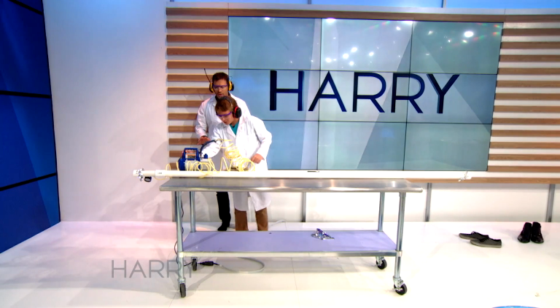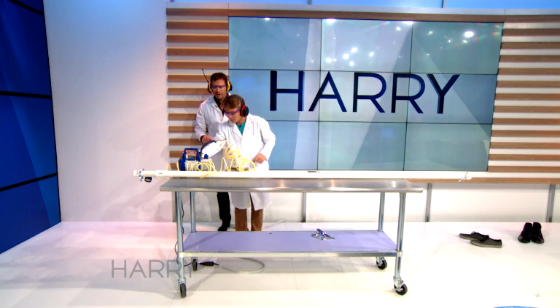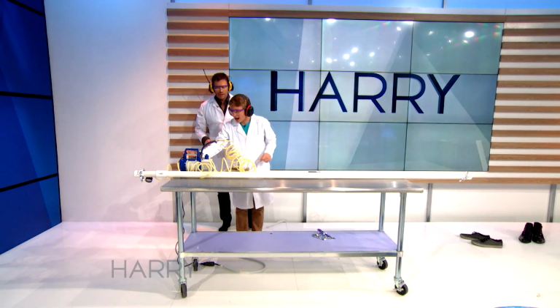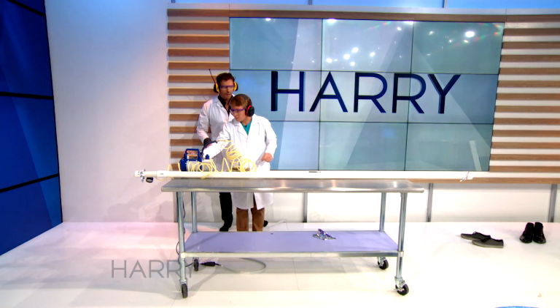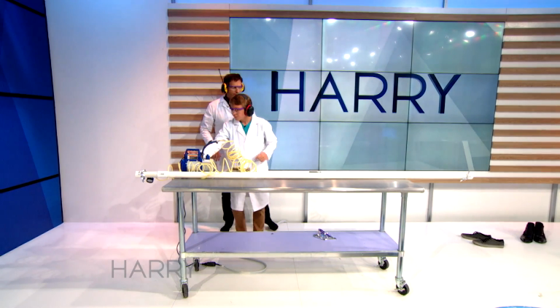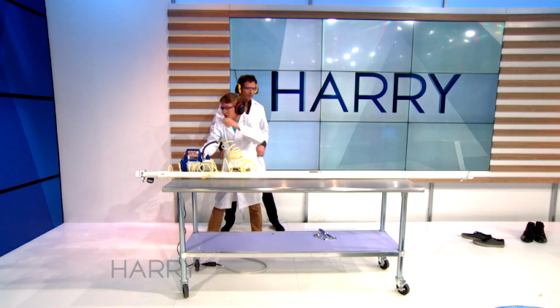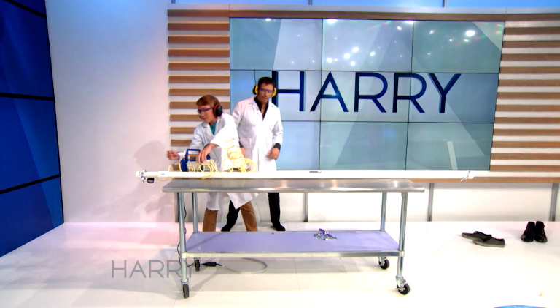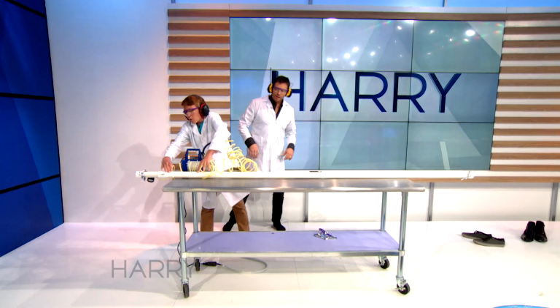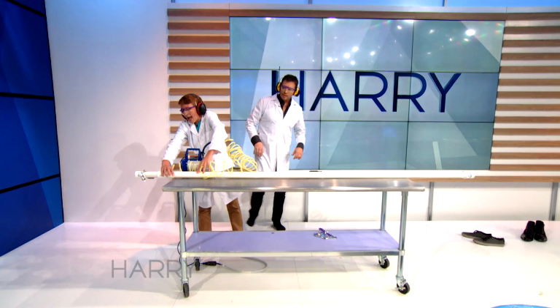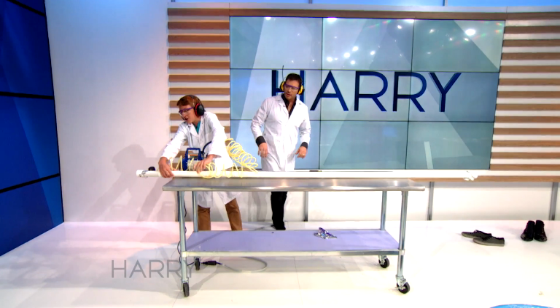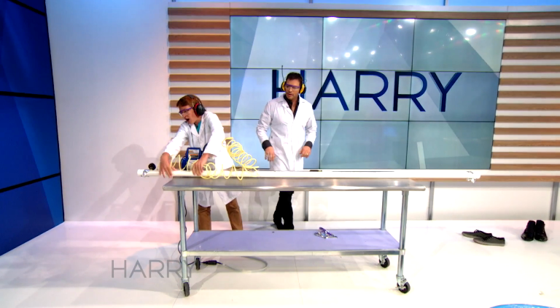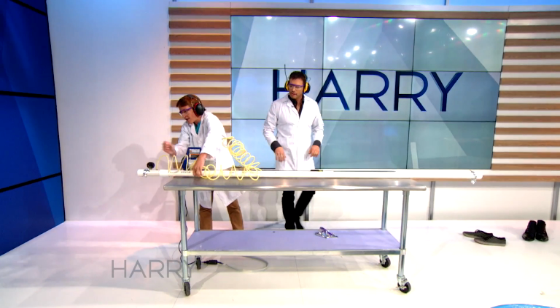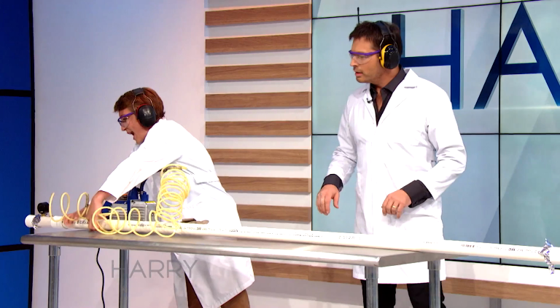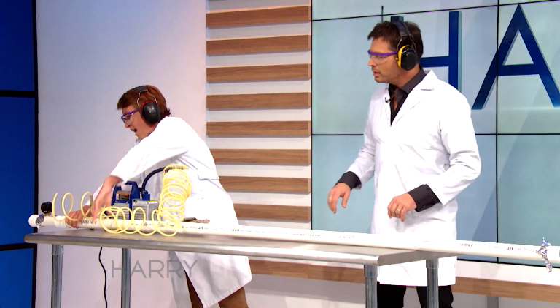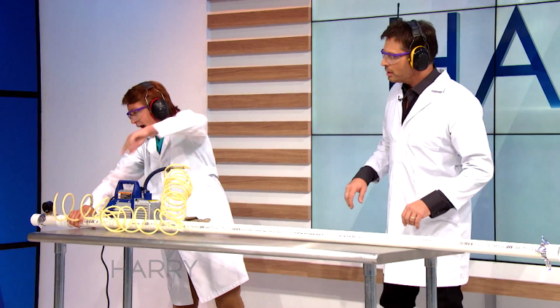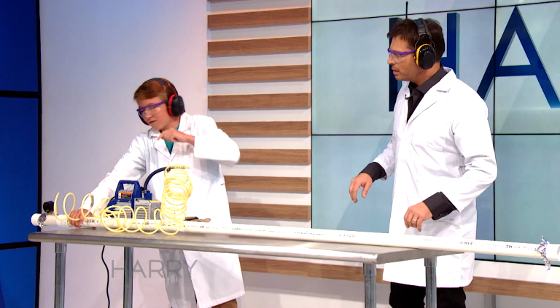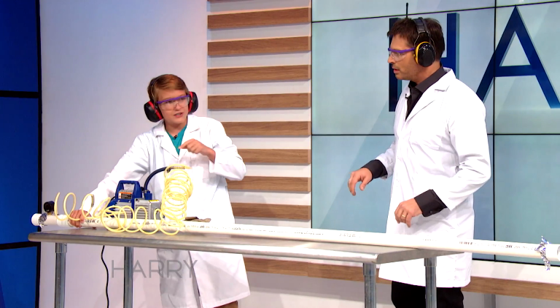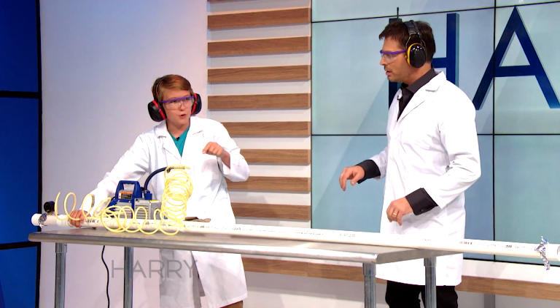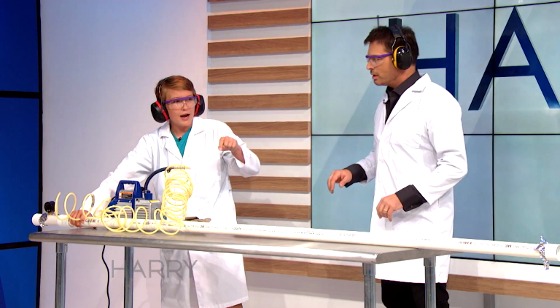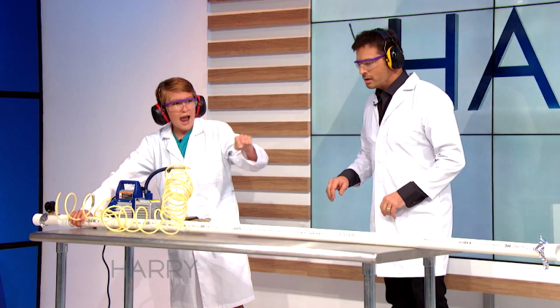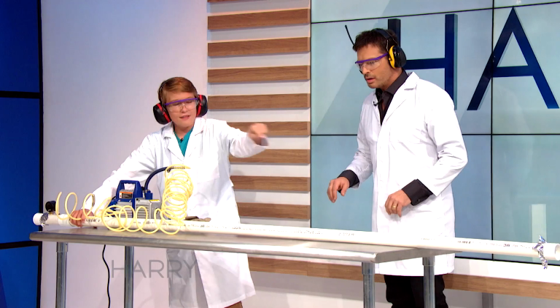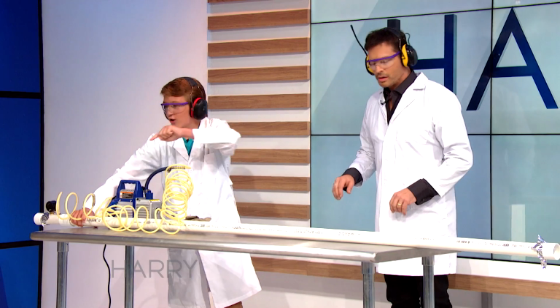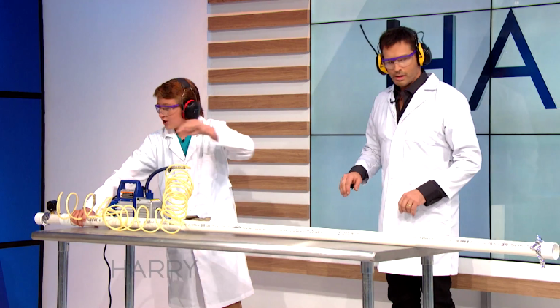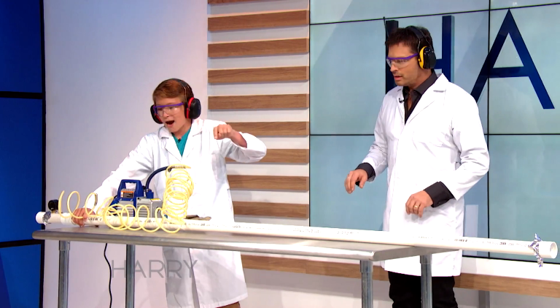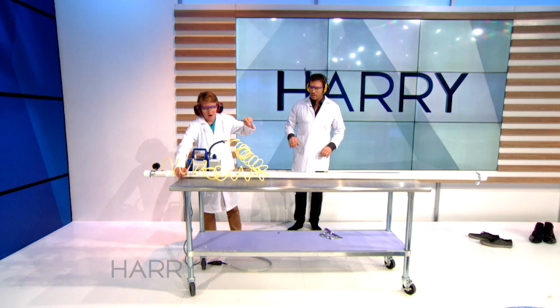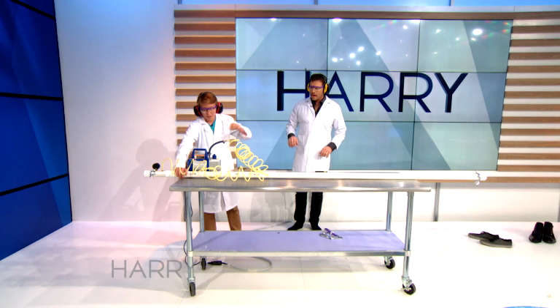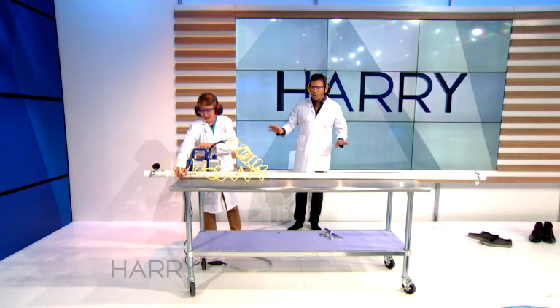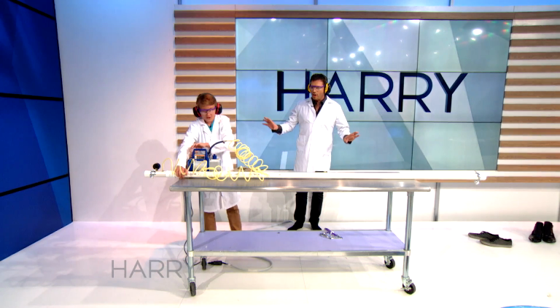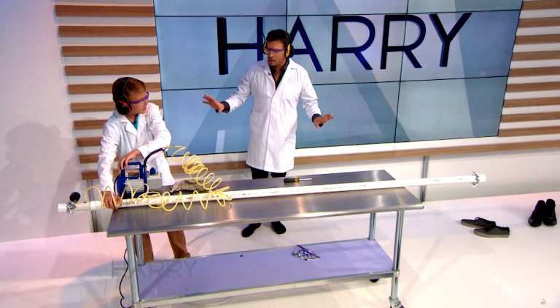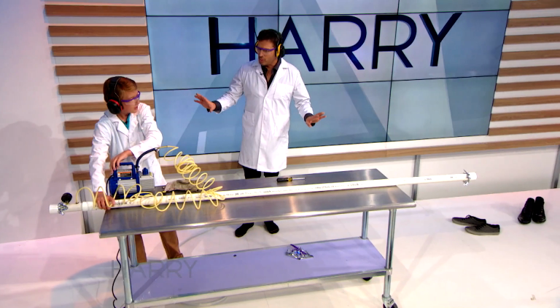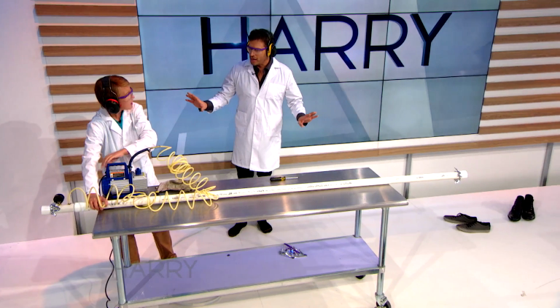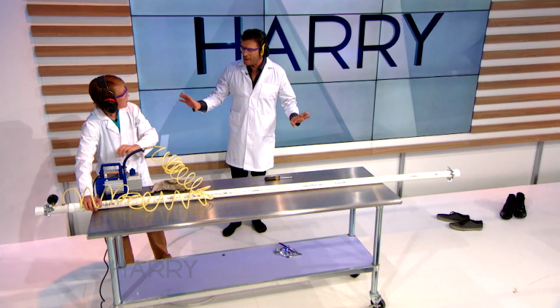Yeah, that's what we're doing right now. So you see, we're gonna actually suck the air out of this tube, and it's closed on mylar on both sides. I don't know where to look. What's gonna happen?